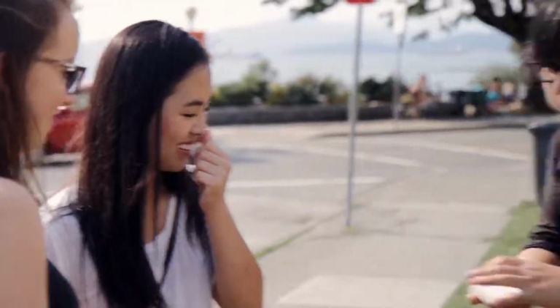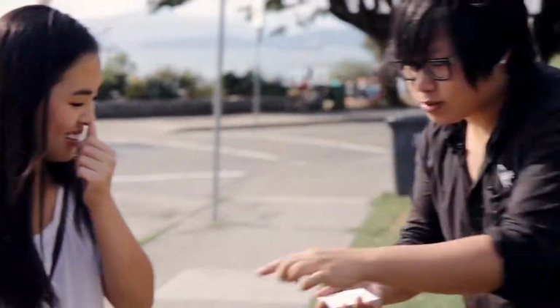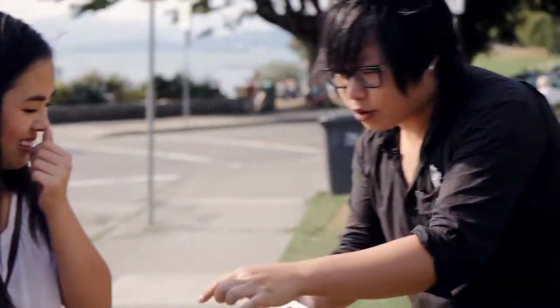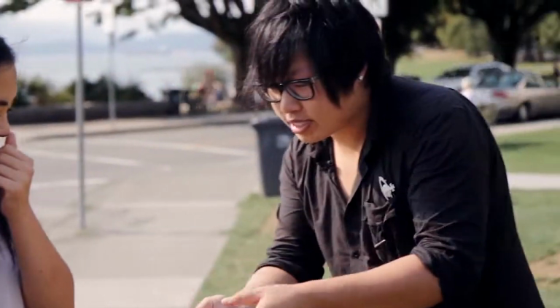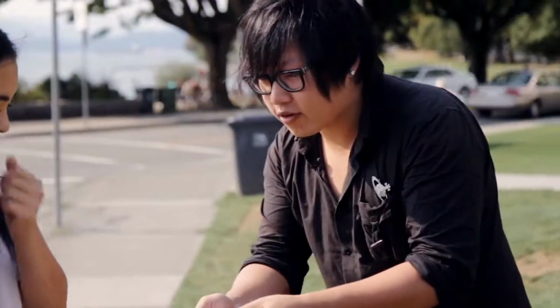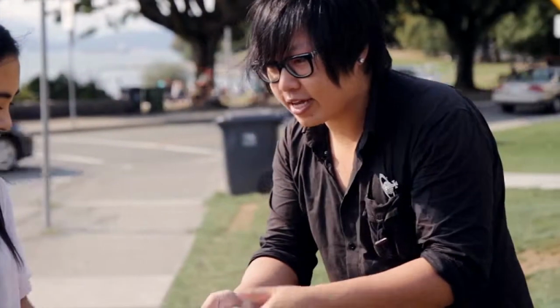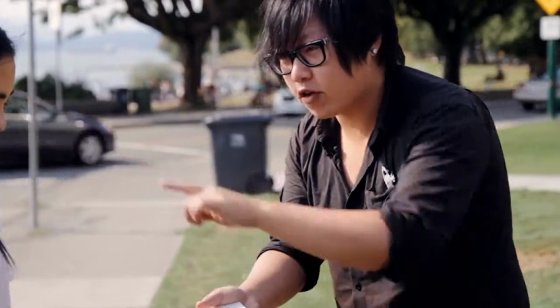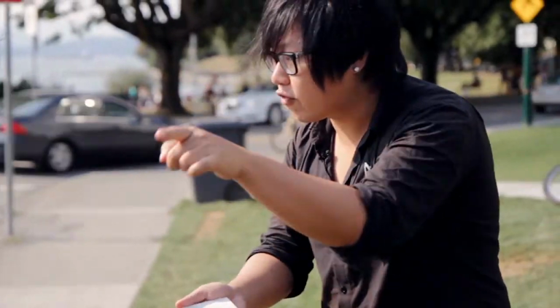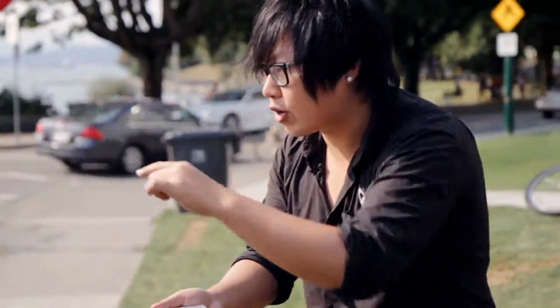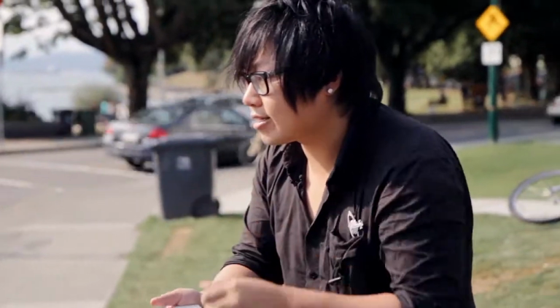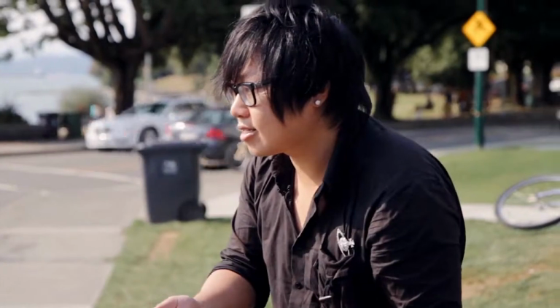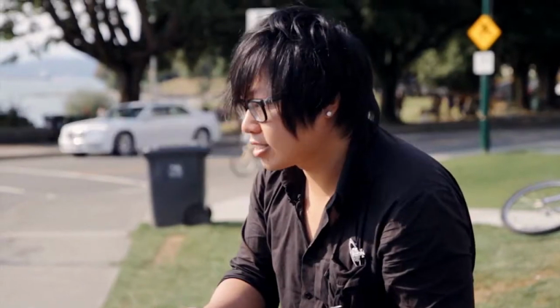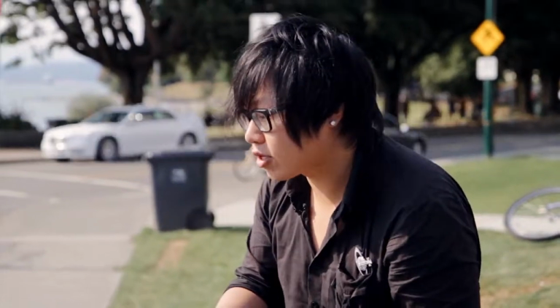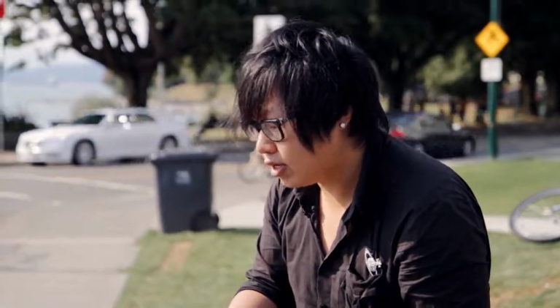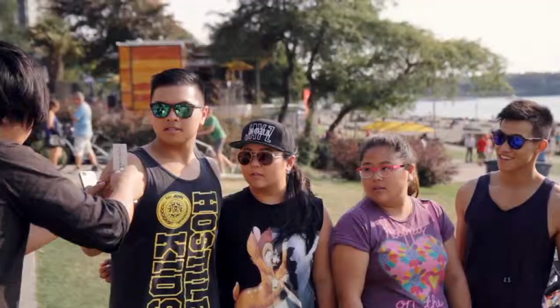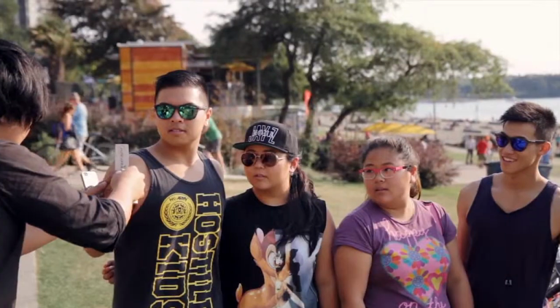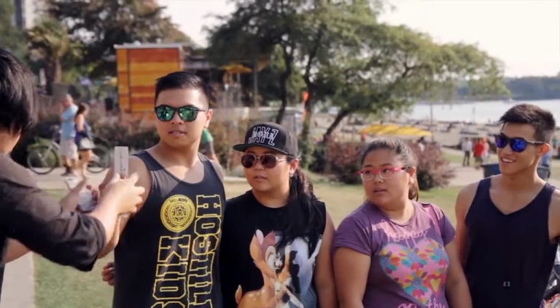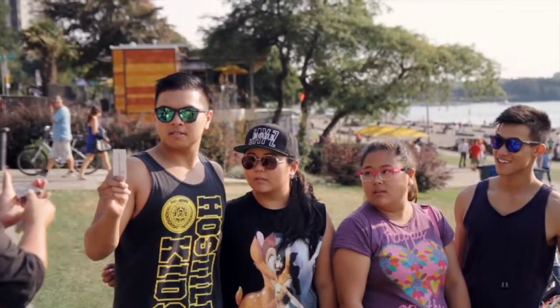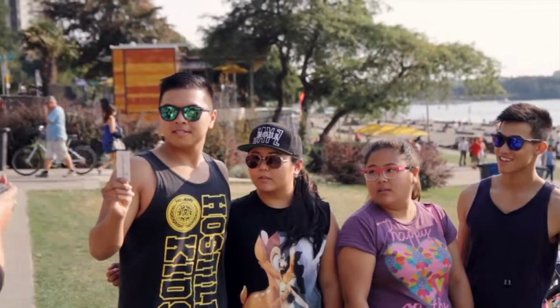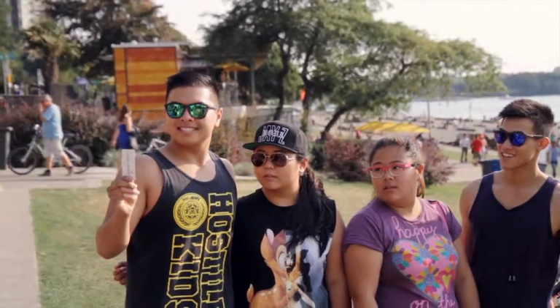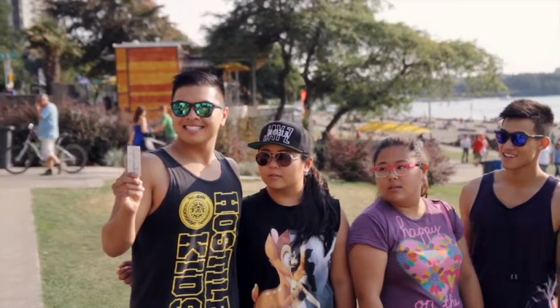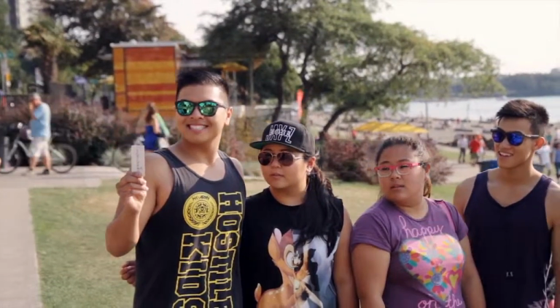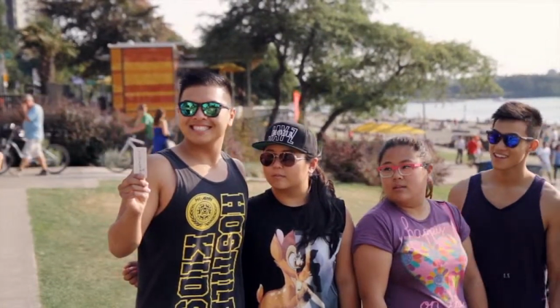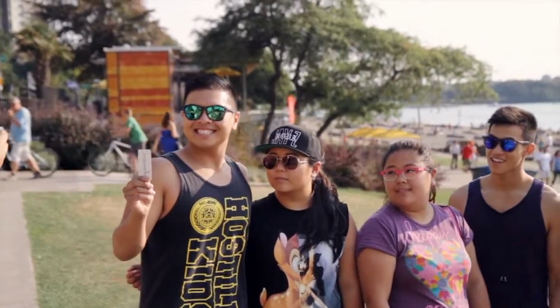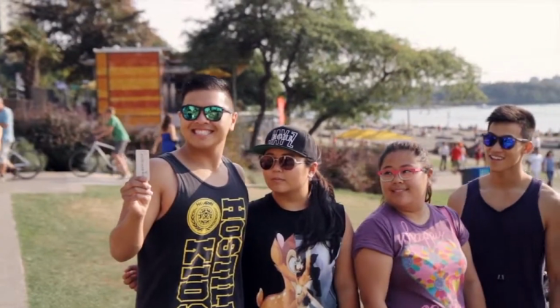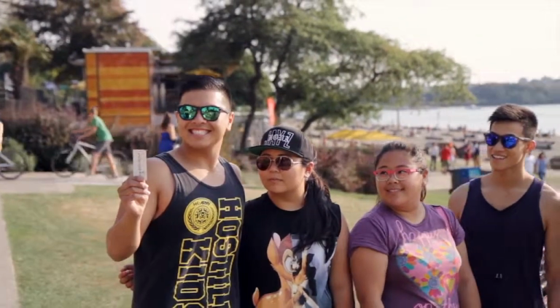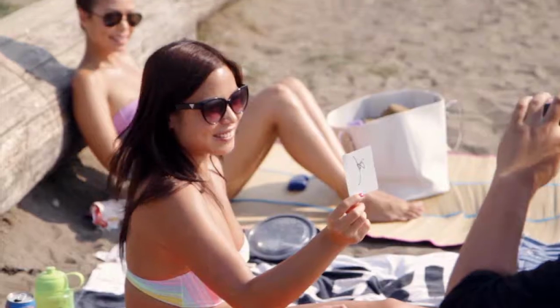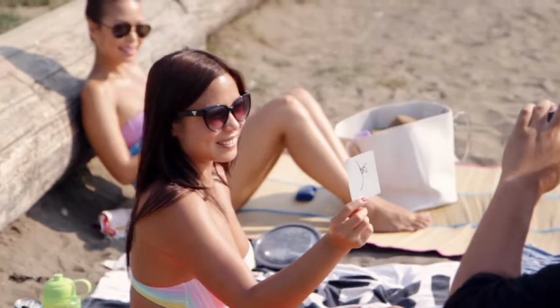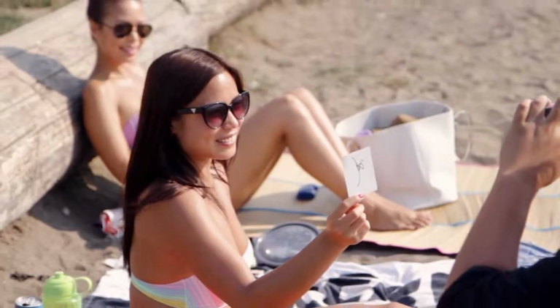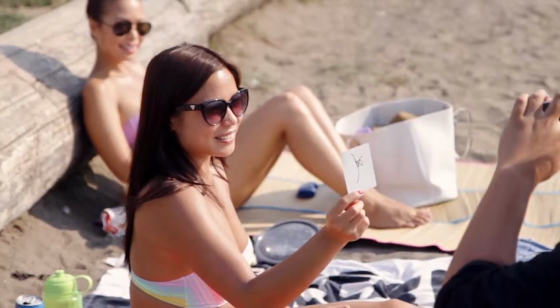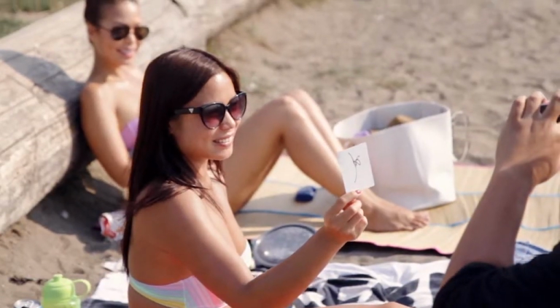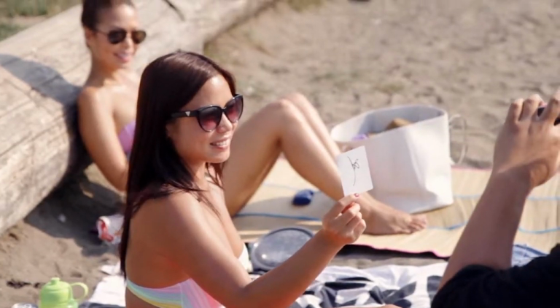Can I just borrow your cell phone and take a photo of you guys? This is cool. You guys can see this, alright? Three, two, one — smile.